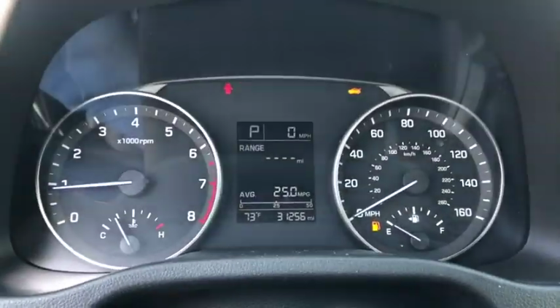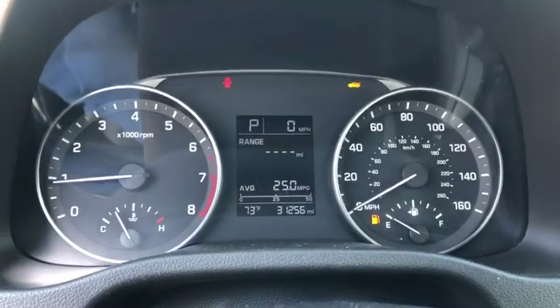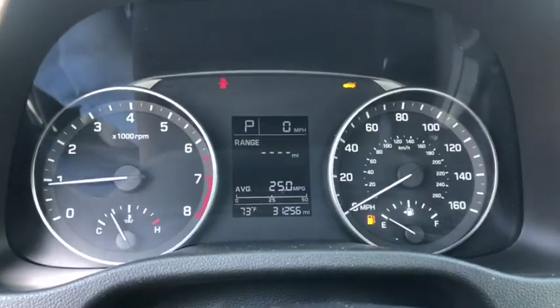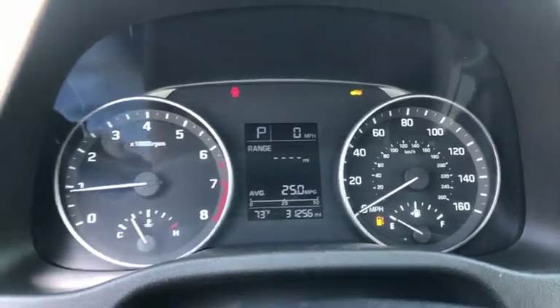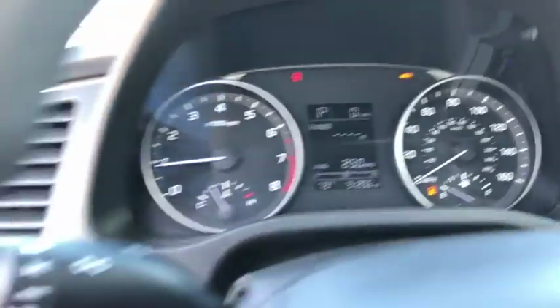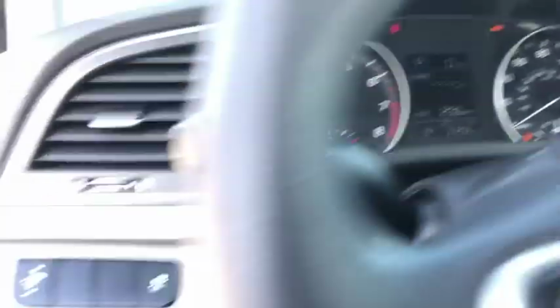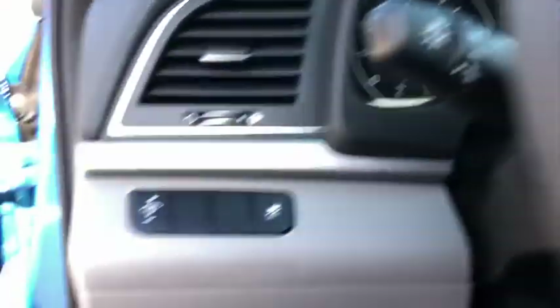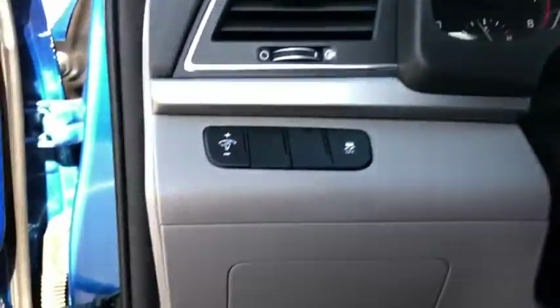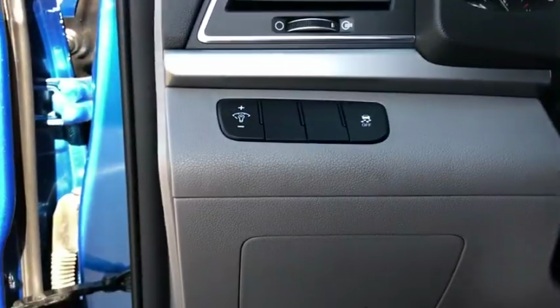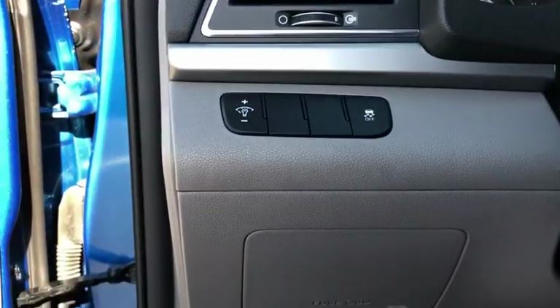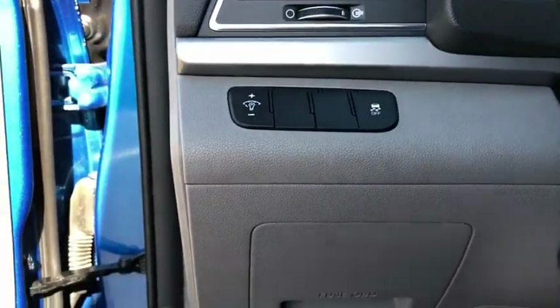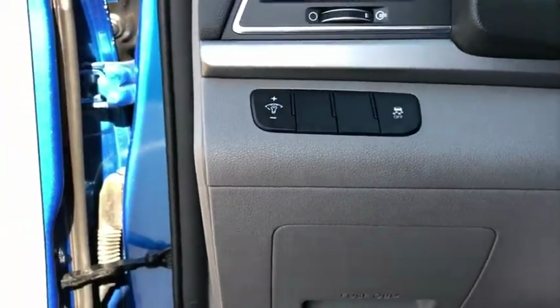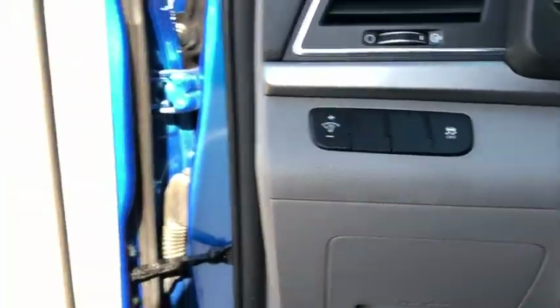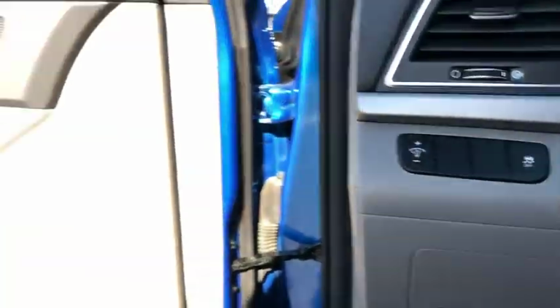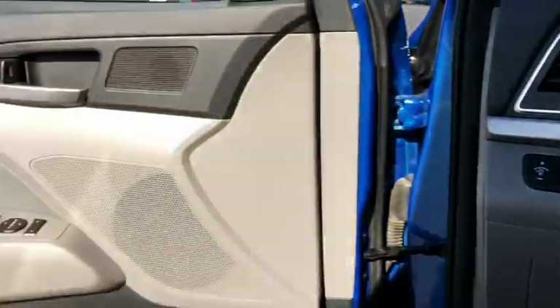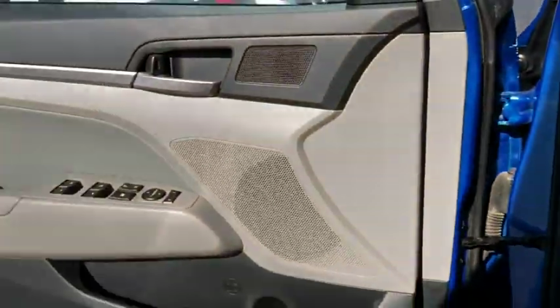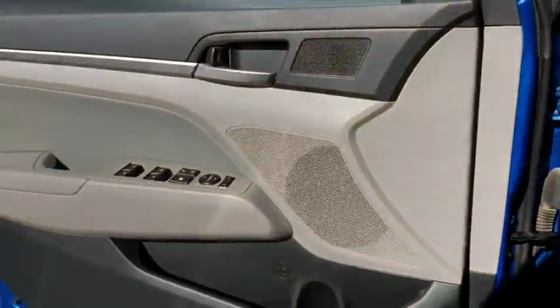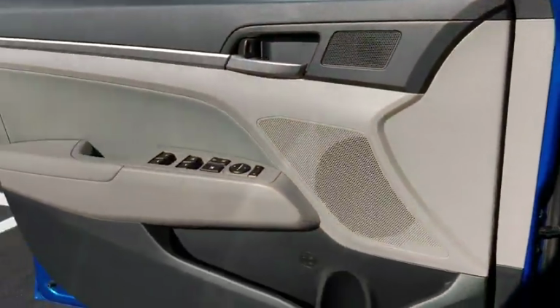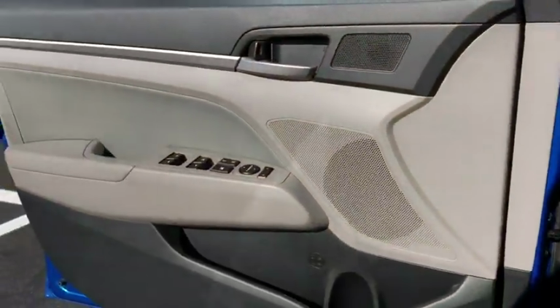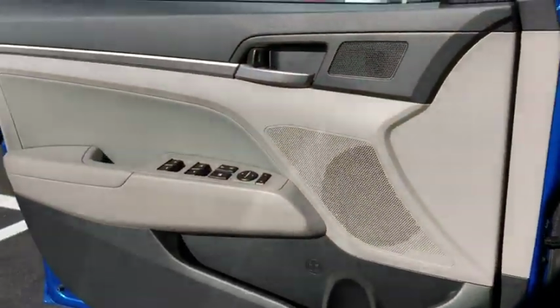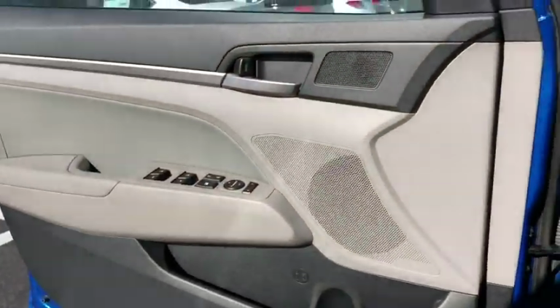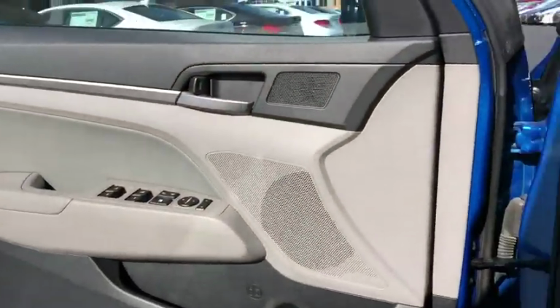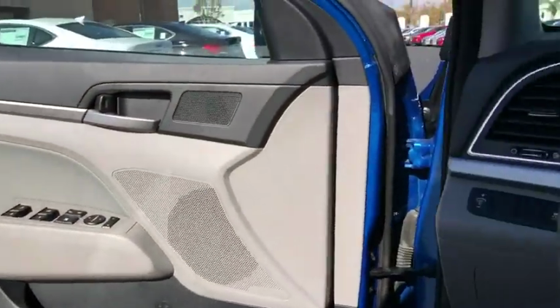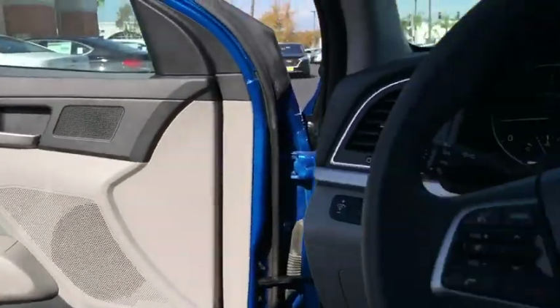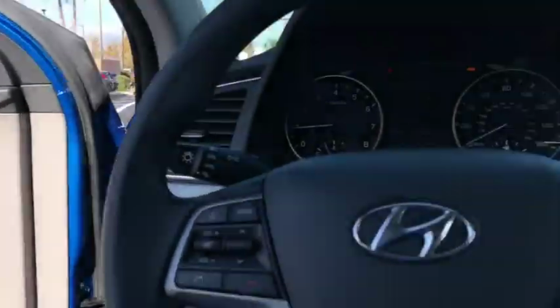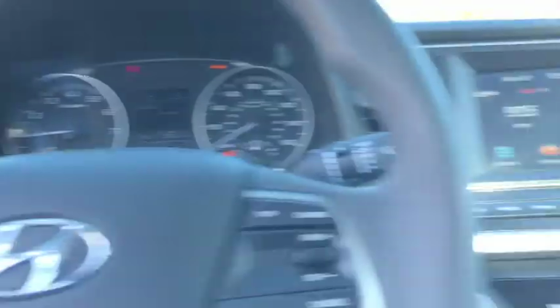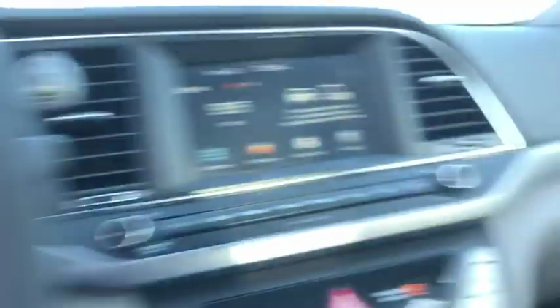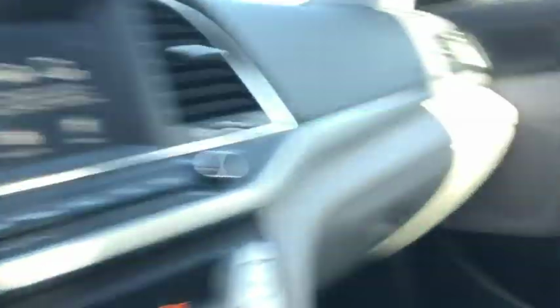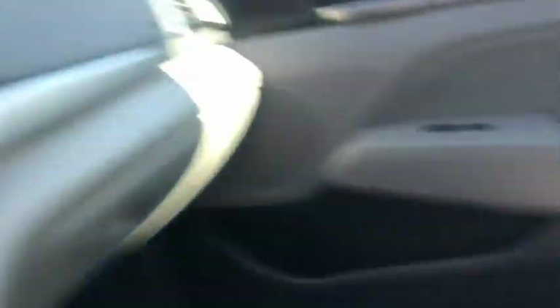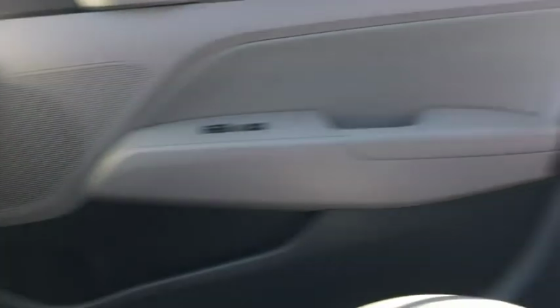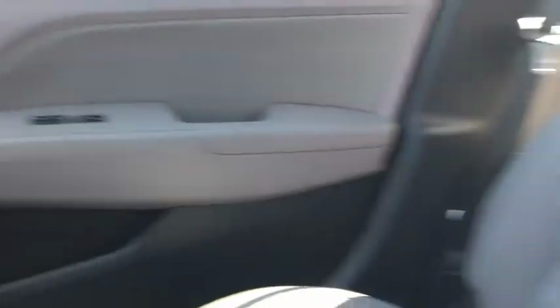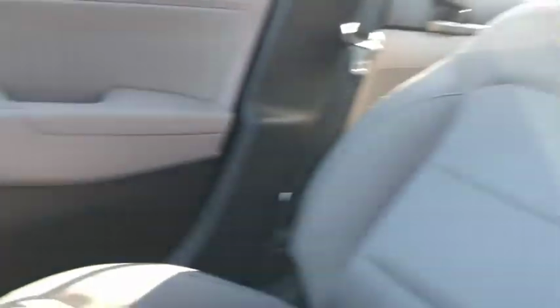This beauty is sure to make you the talk of the neighborhood, so call or drop in for a test drive today.